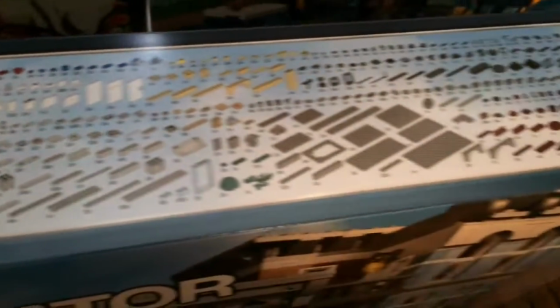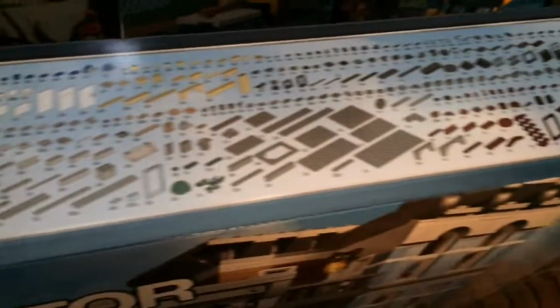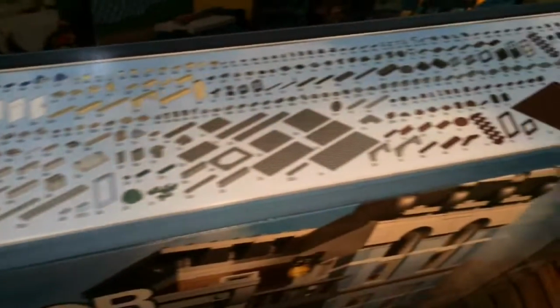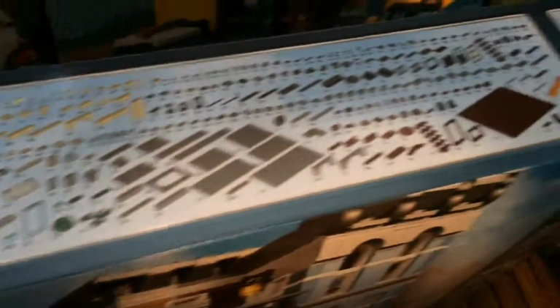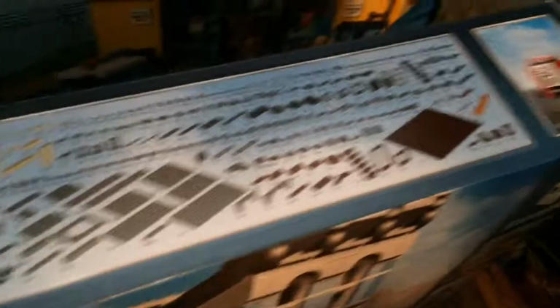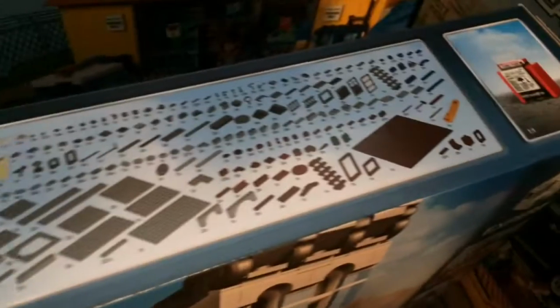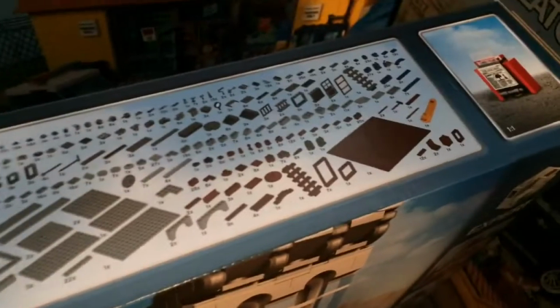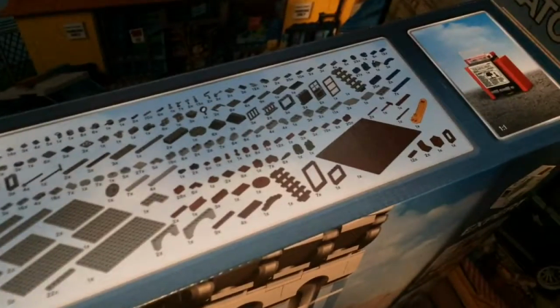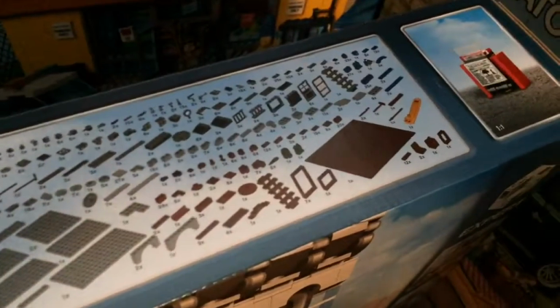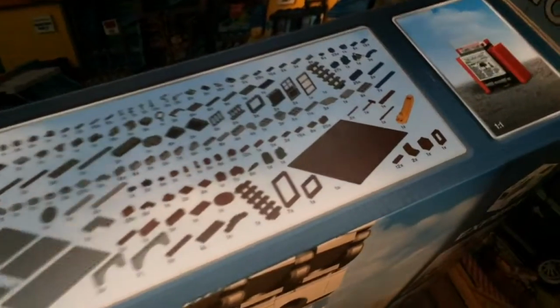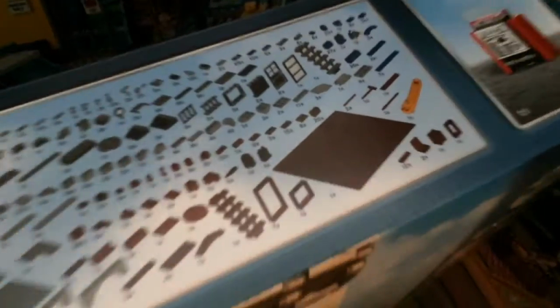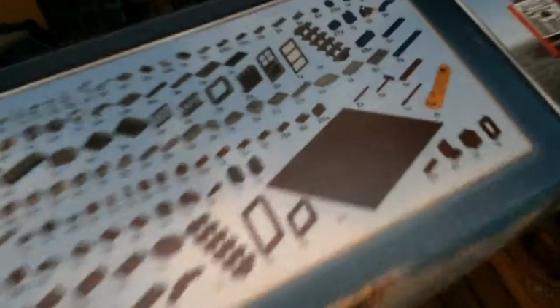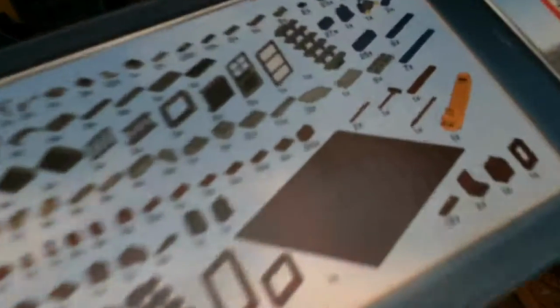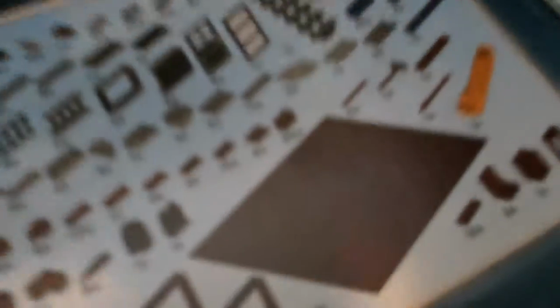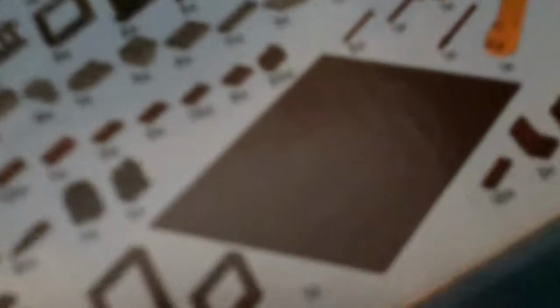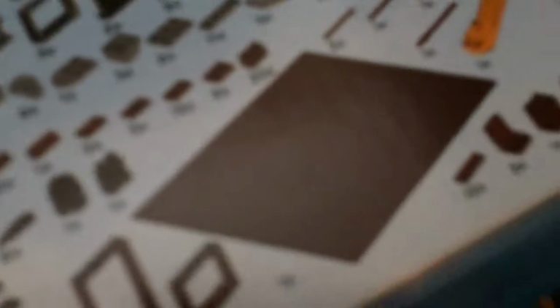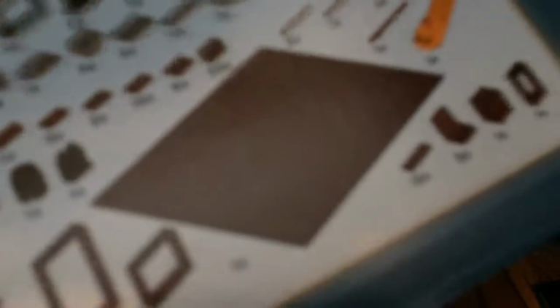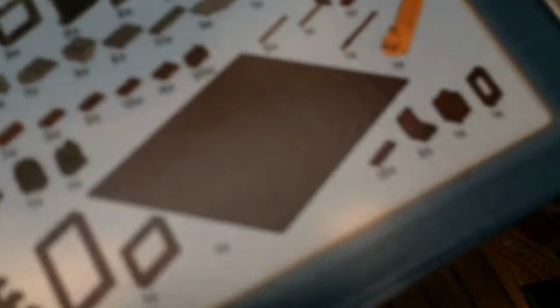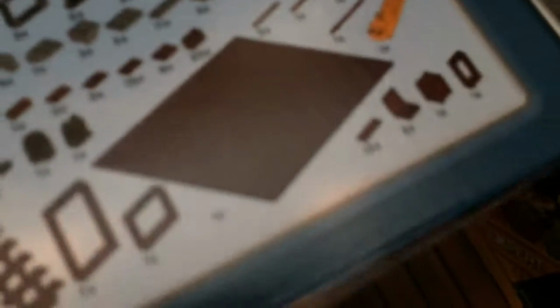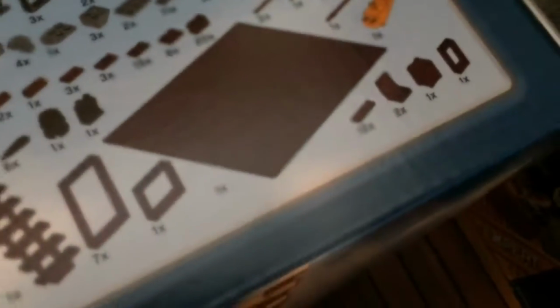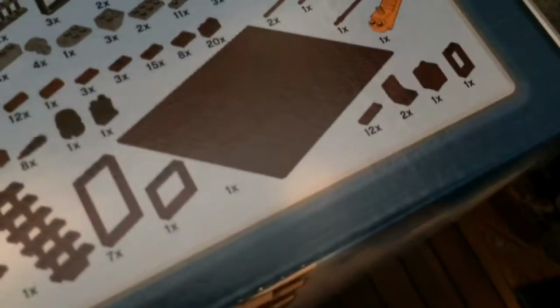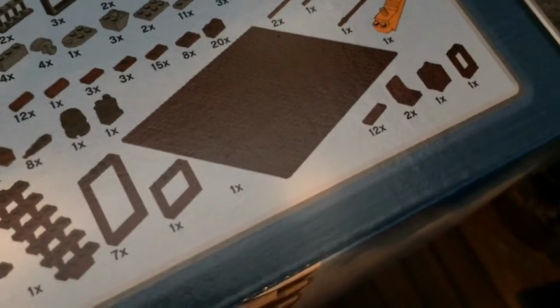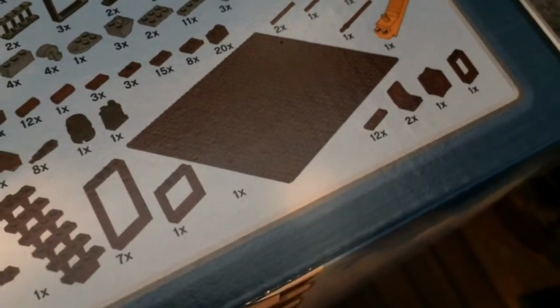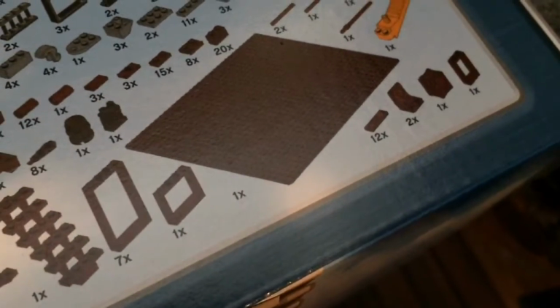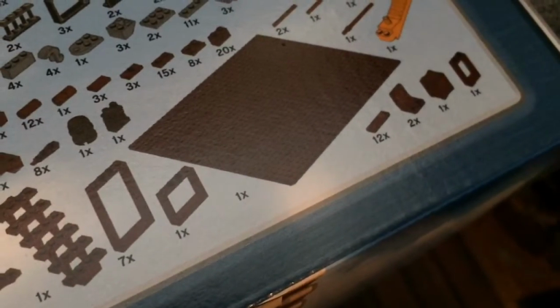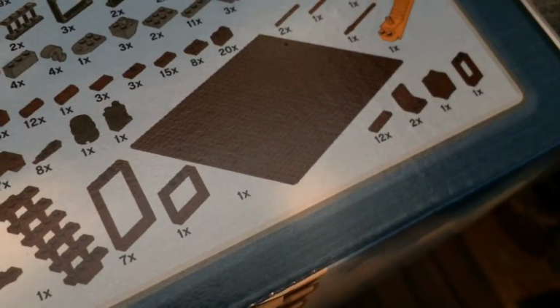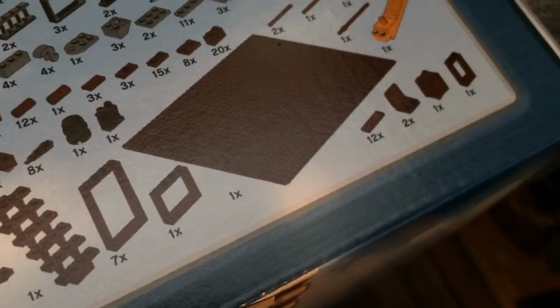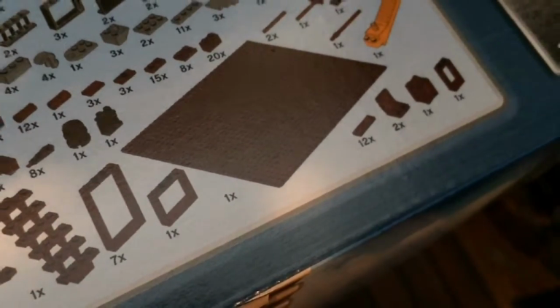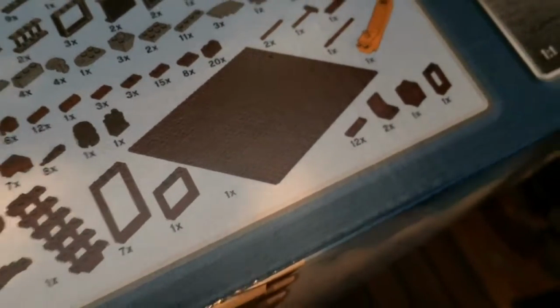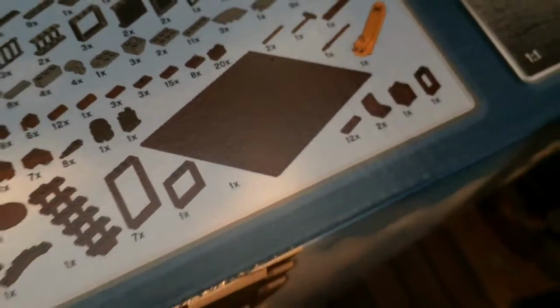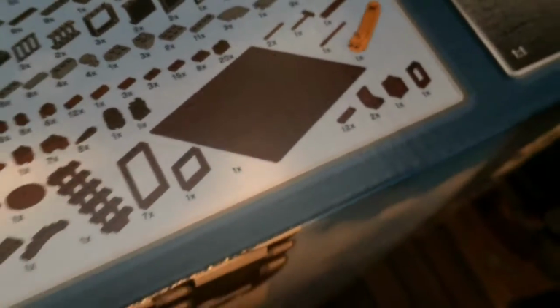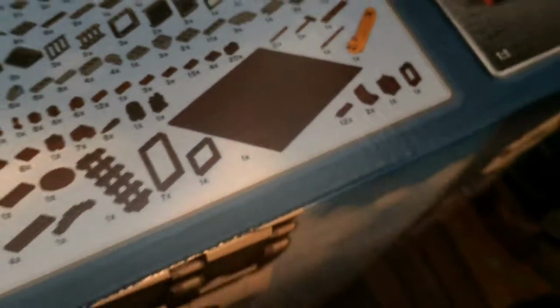This is a lot! And then you also get a brown 32 by 32 base plate.